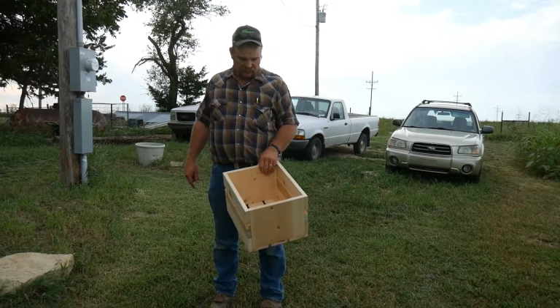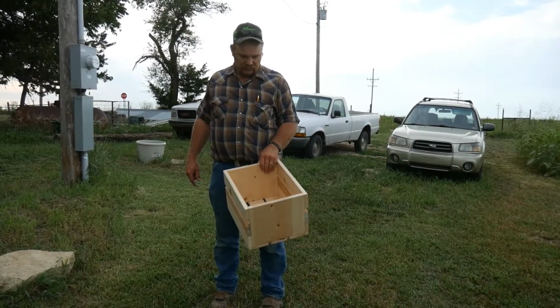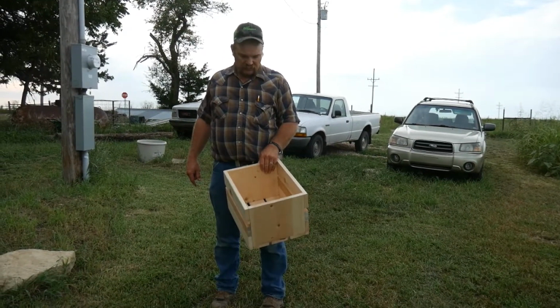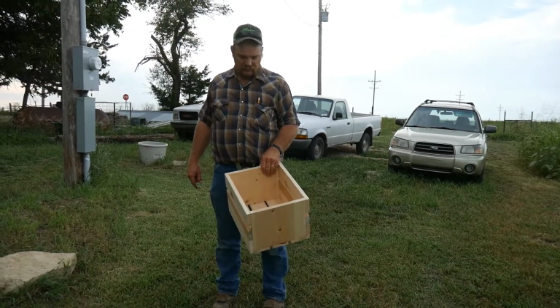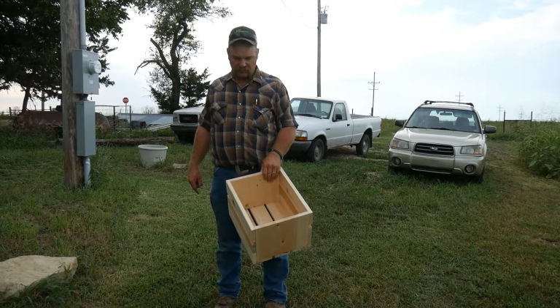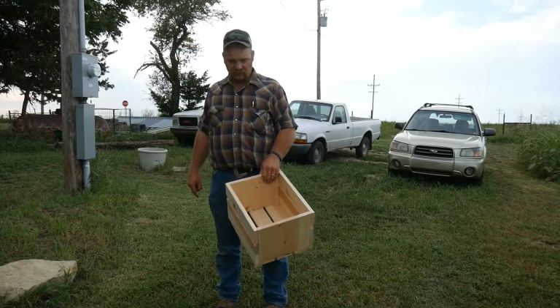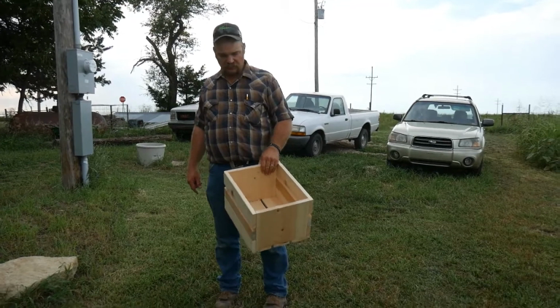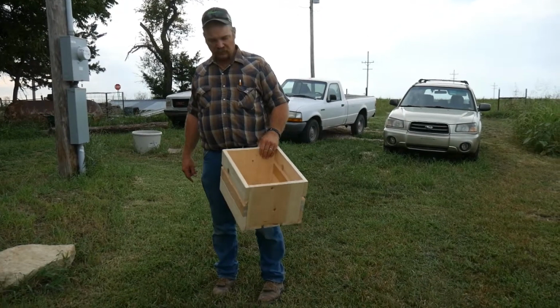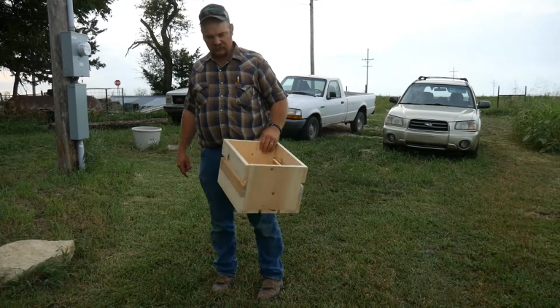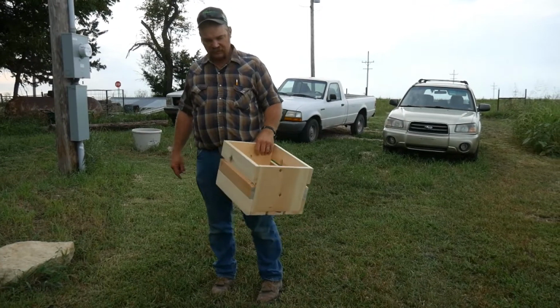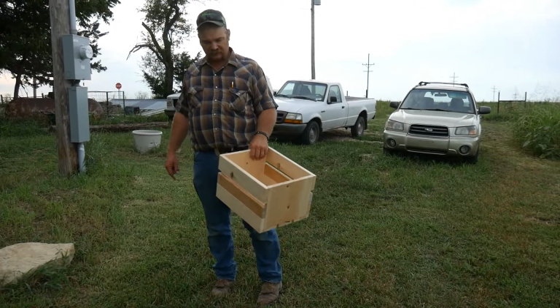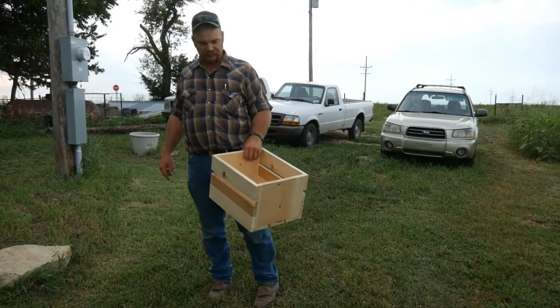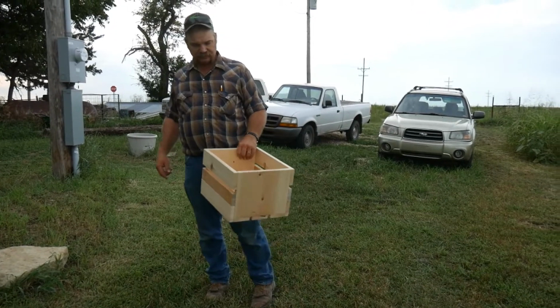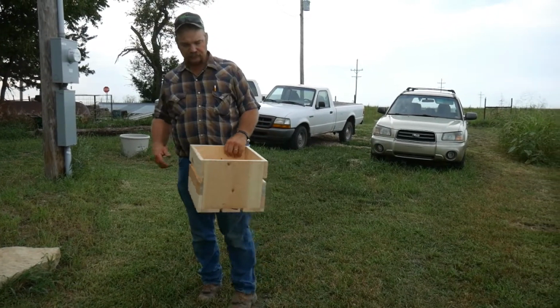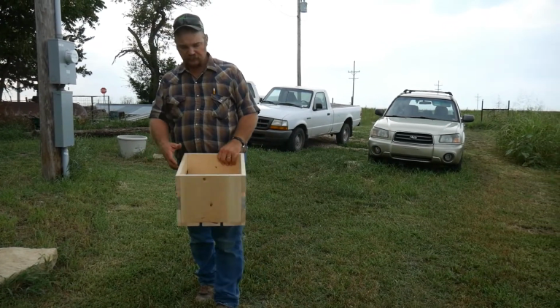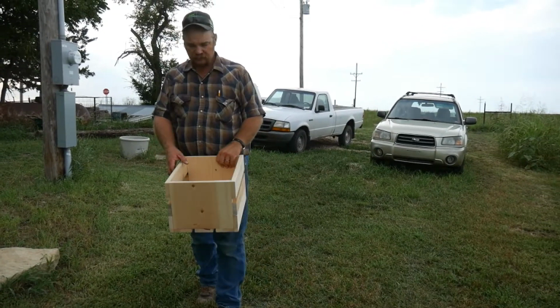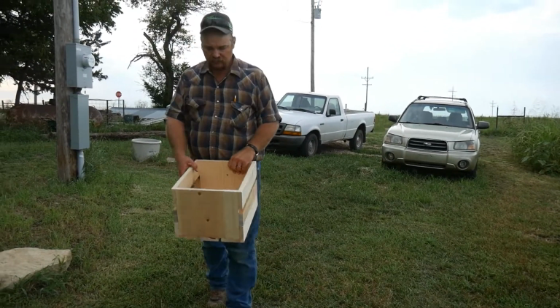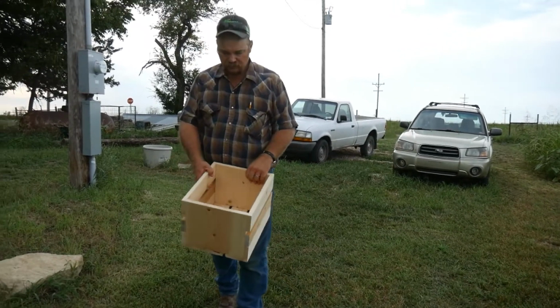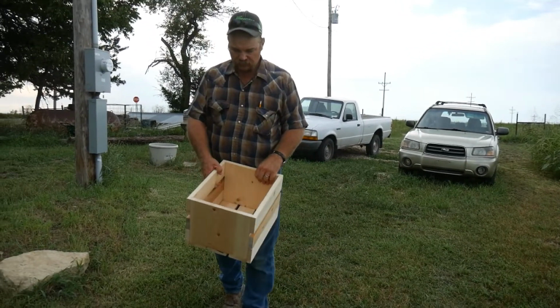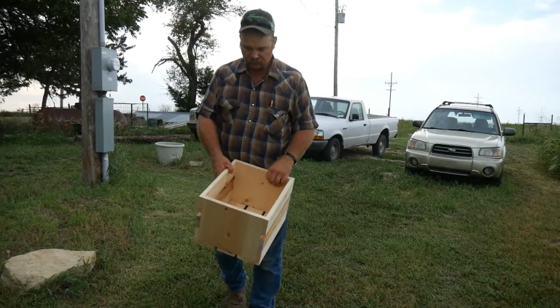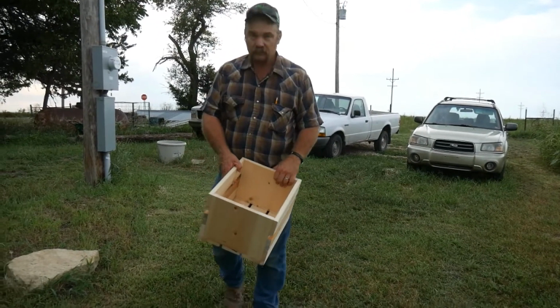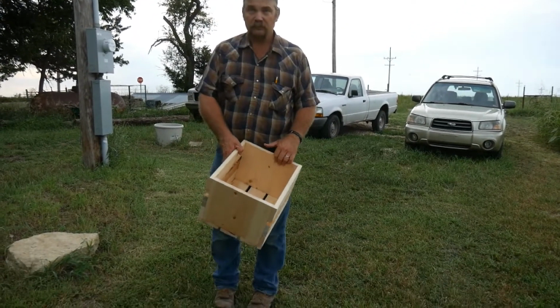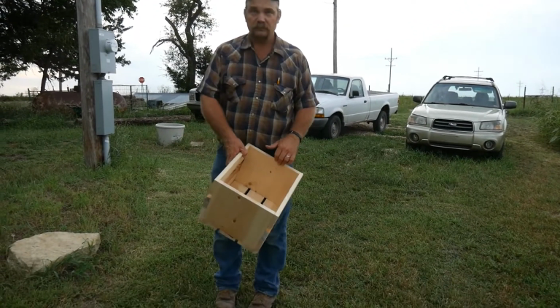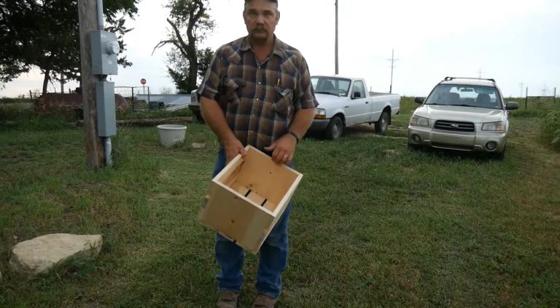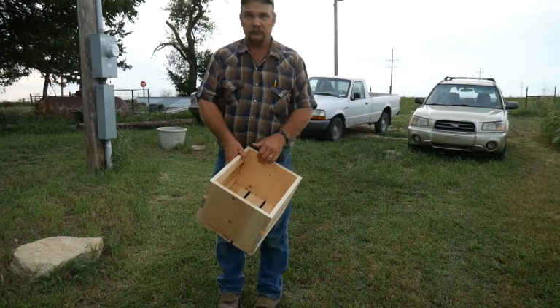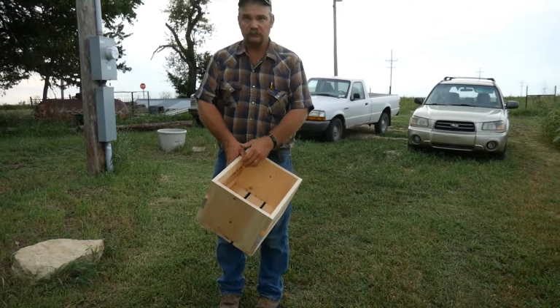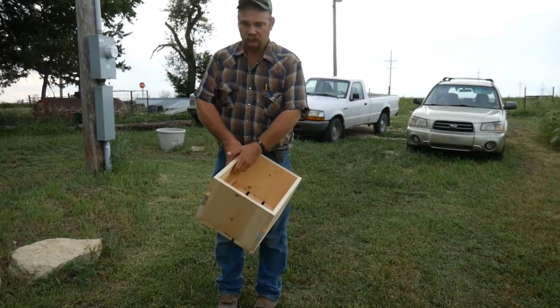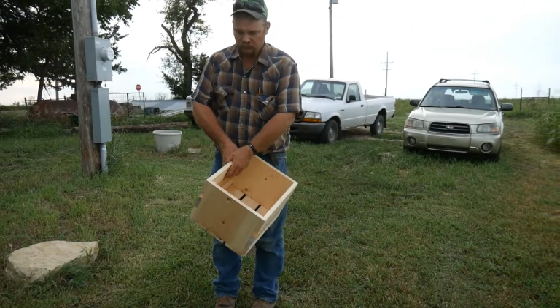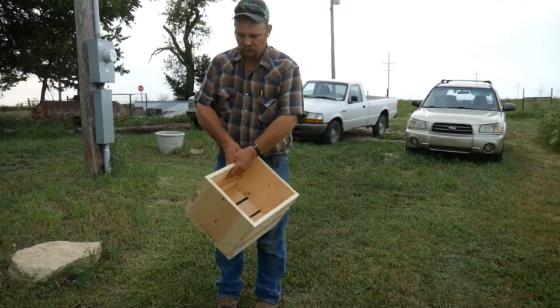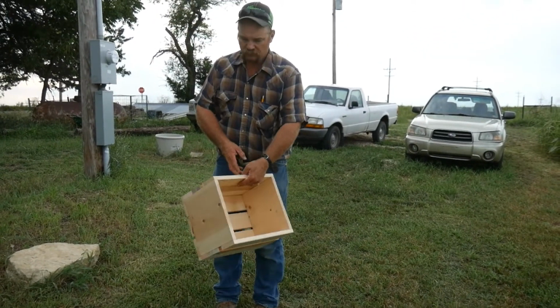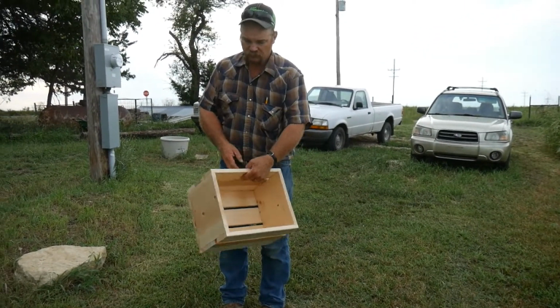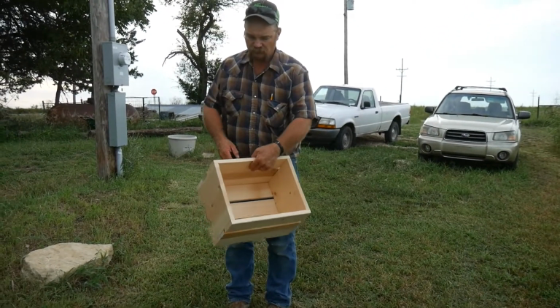Awesome. Thank you, babe. So it was just out of scraps — what kind of scraps did you use?